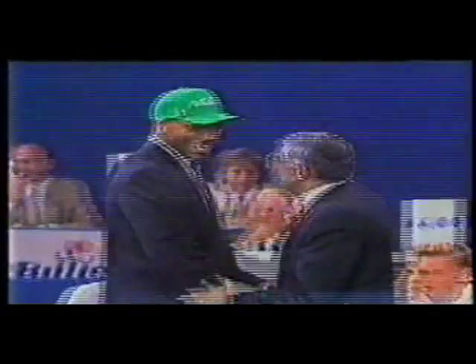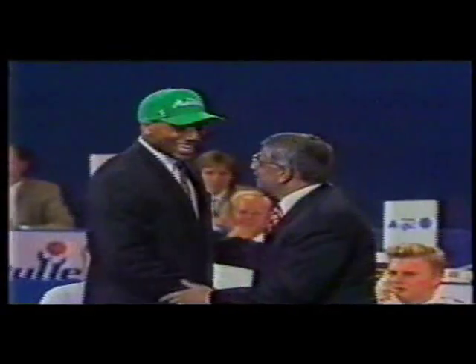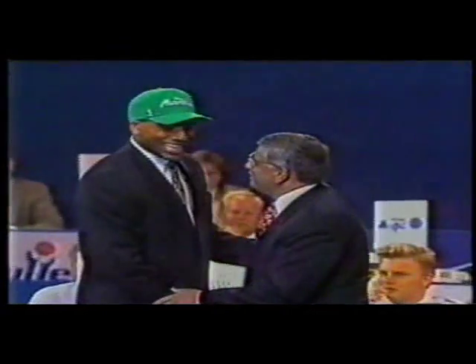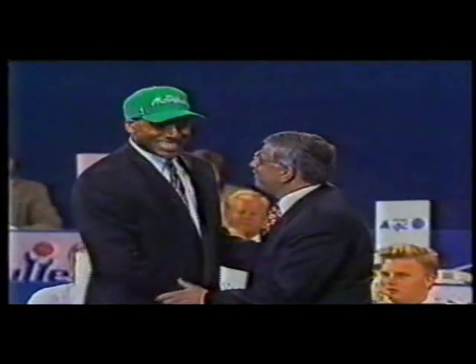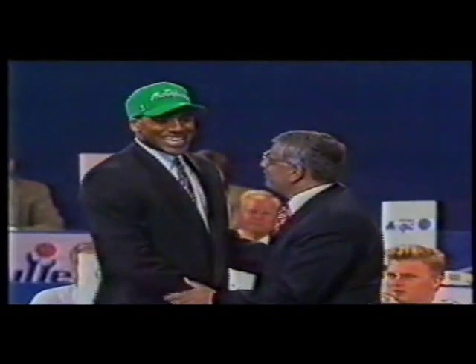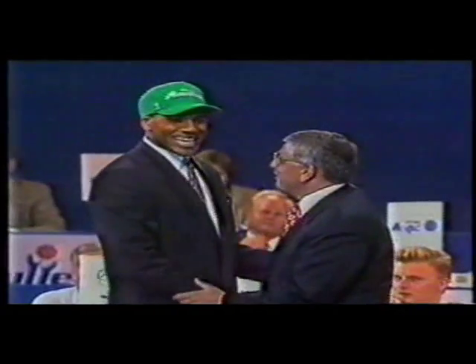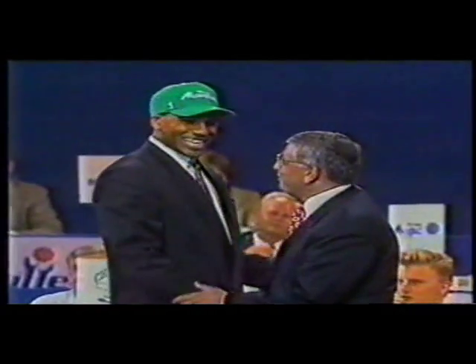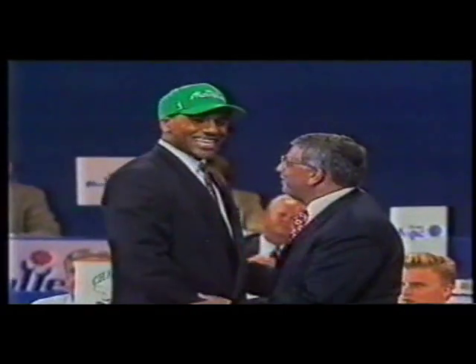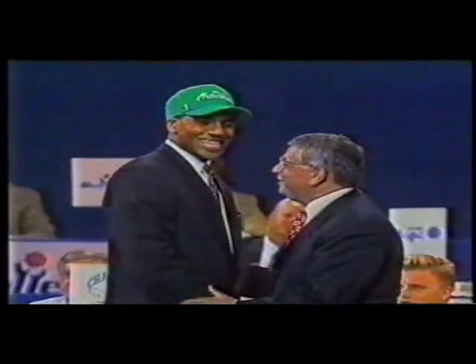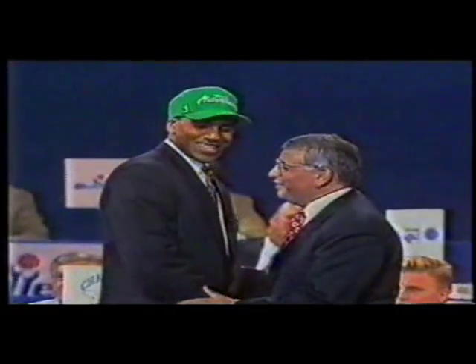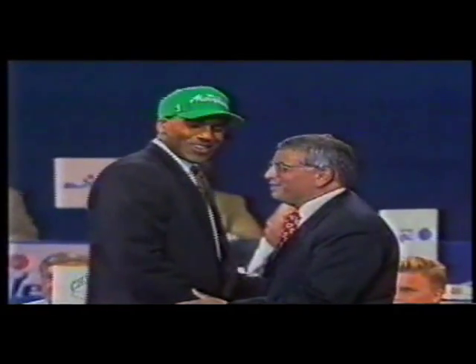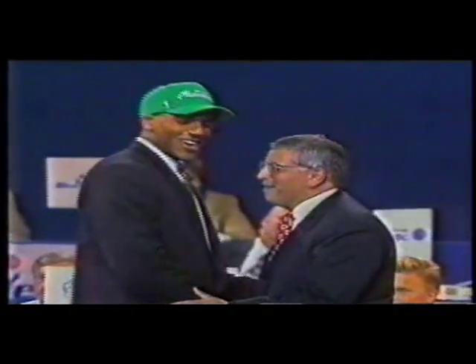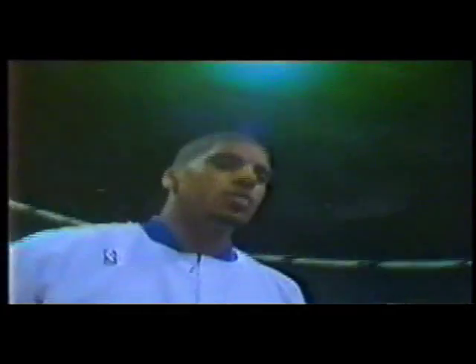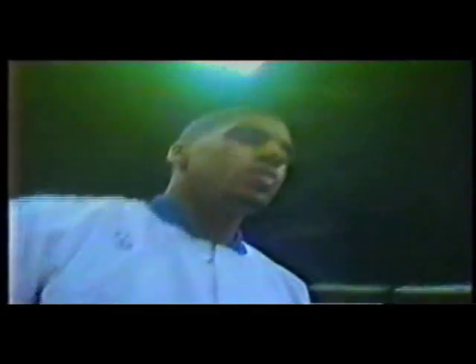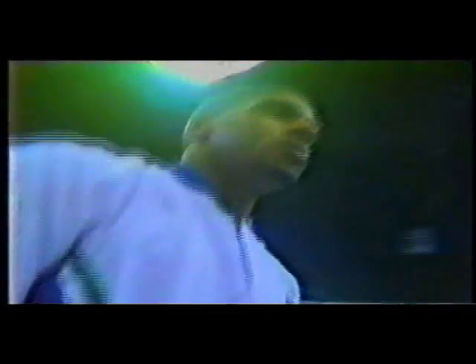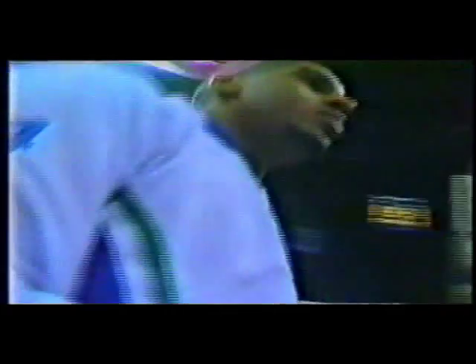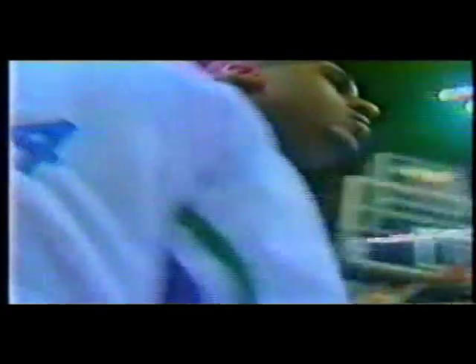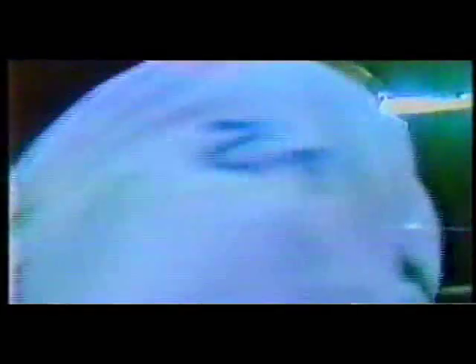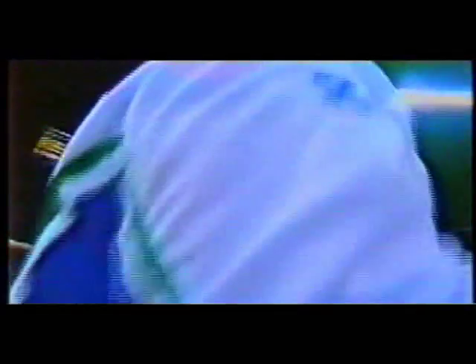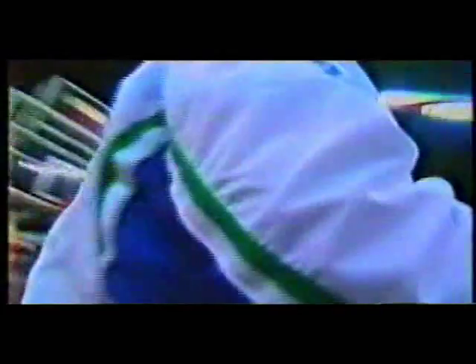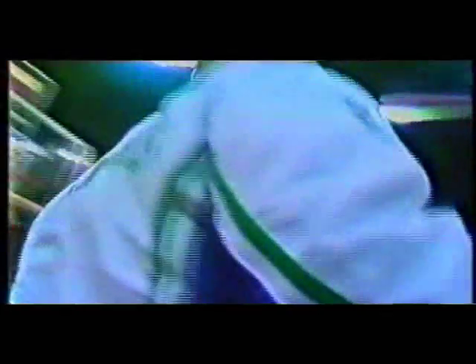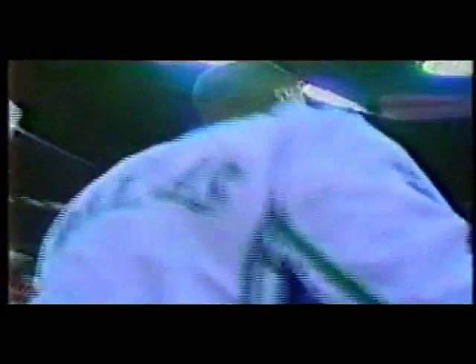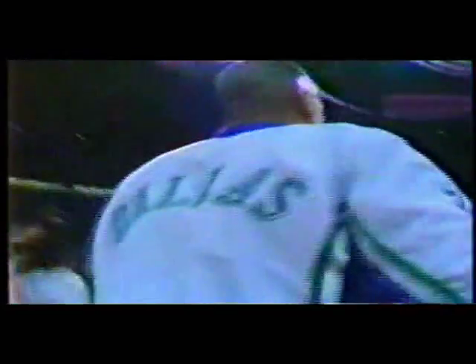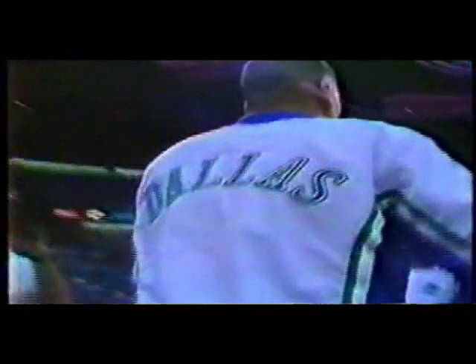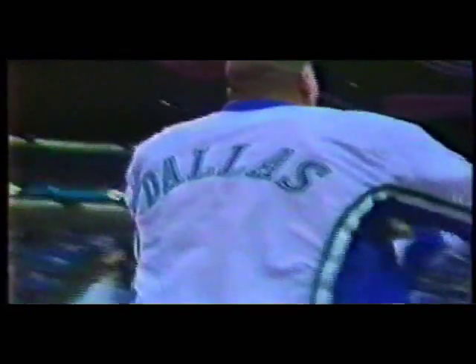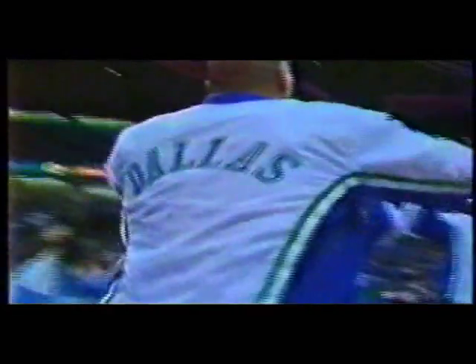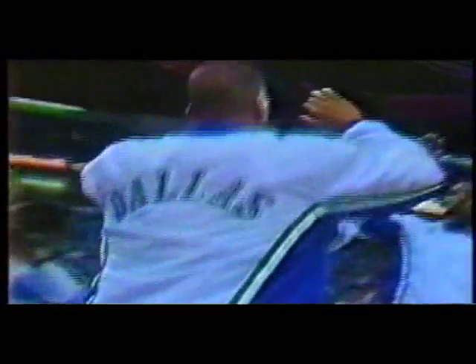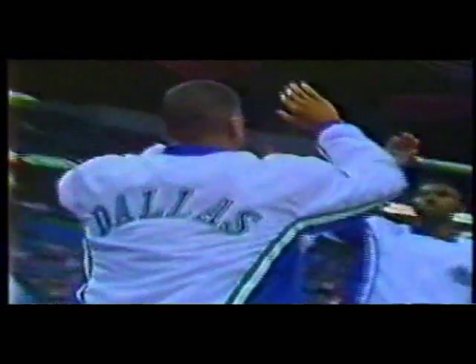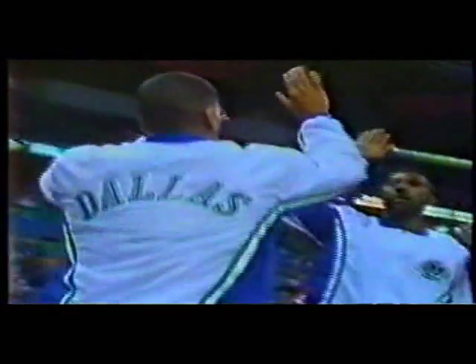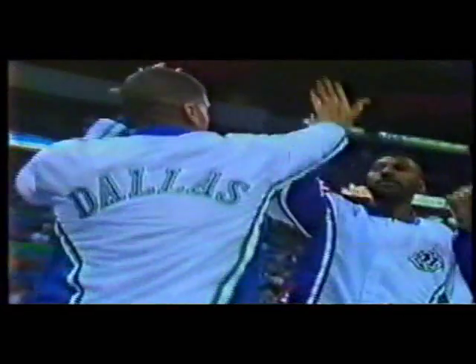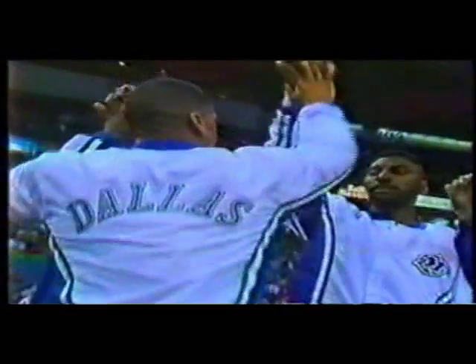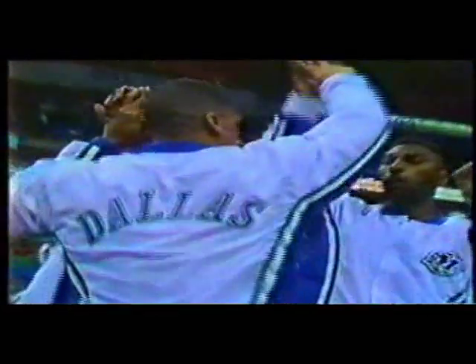As the number four pick overall, he conducted a lengthy holdout, missing 55 games. When he finally signed, would he be ready for the NBA?